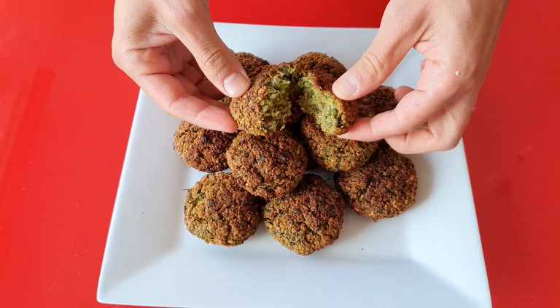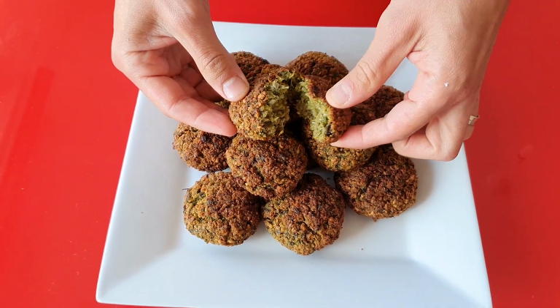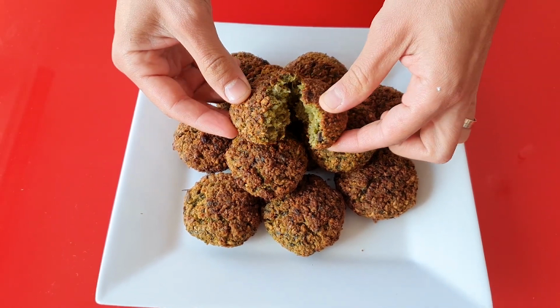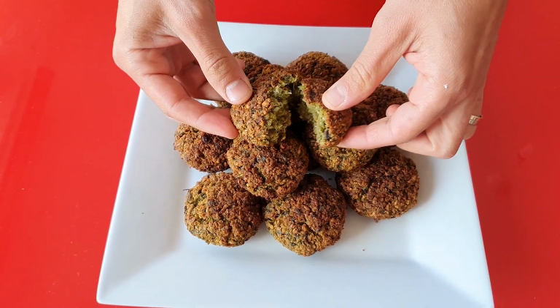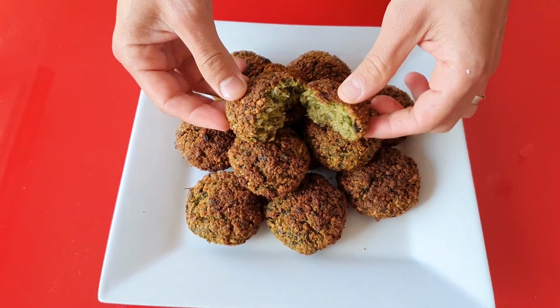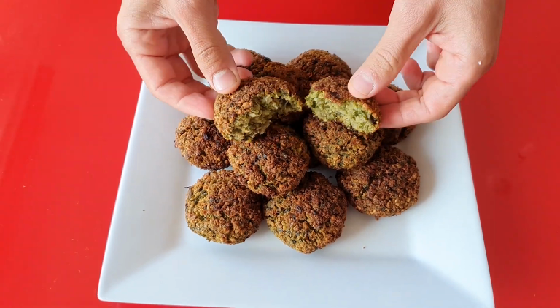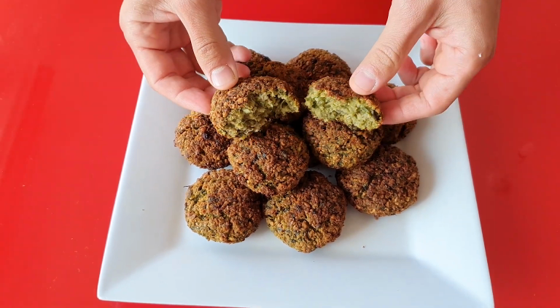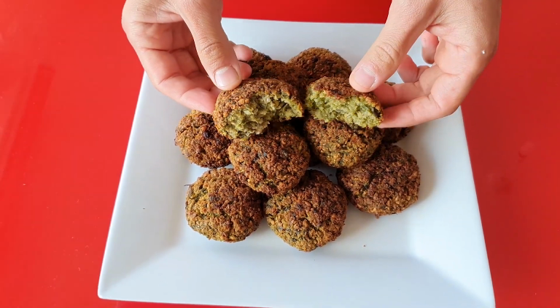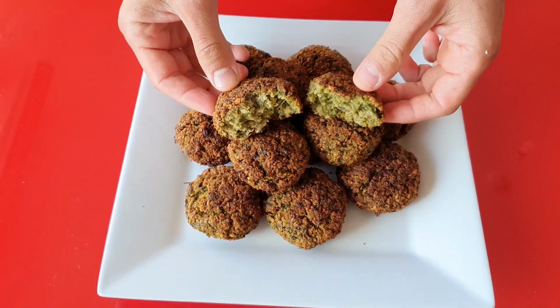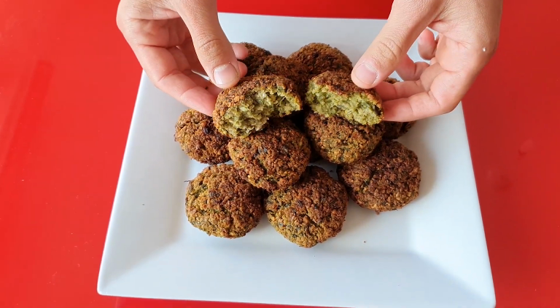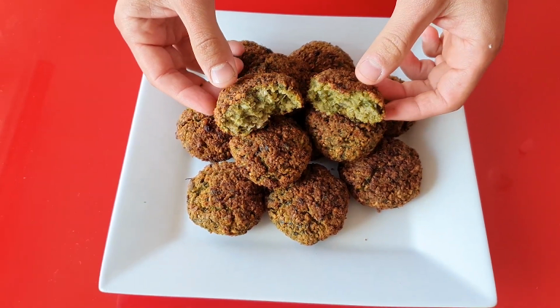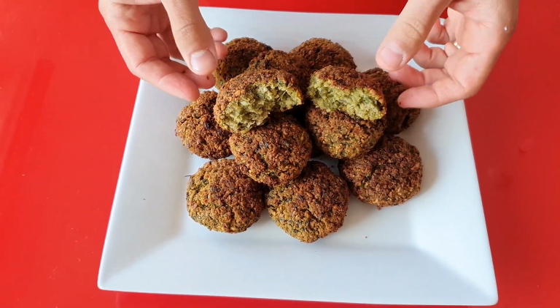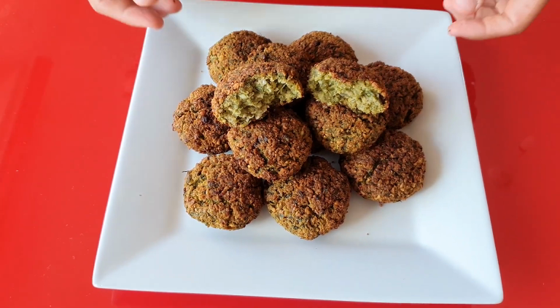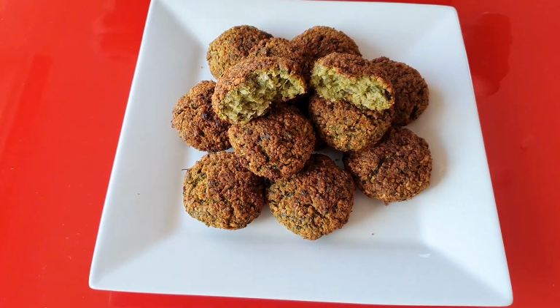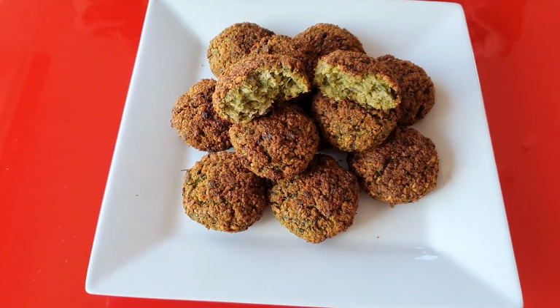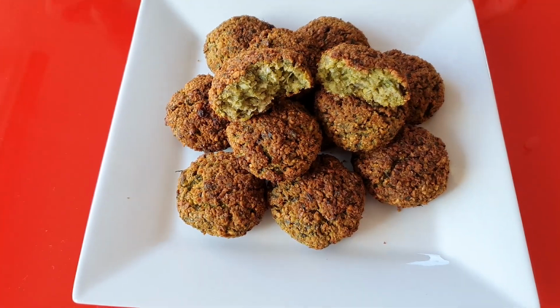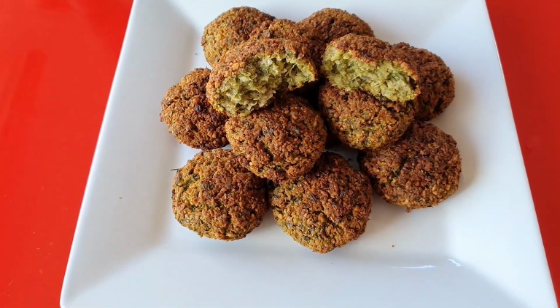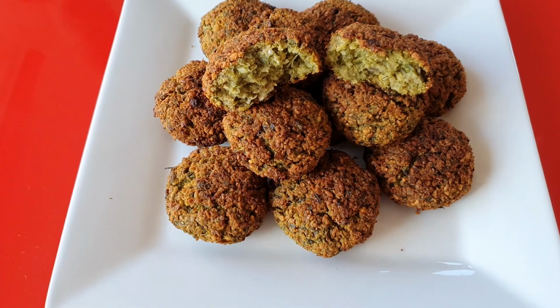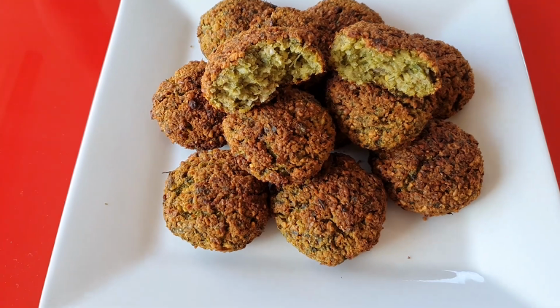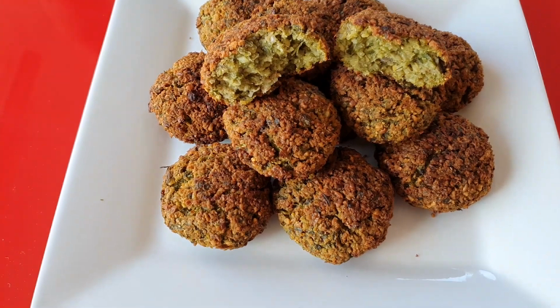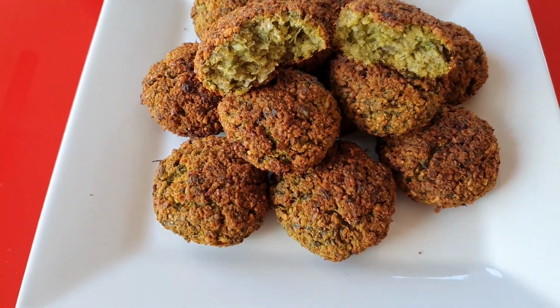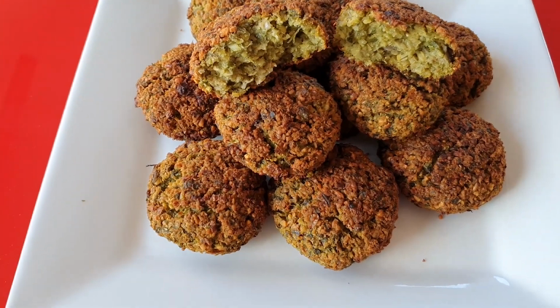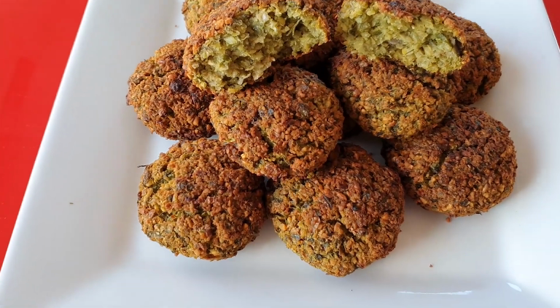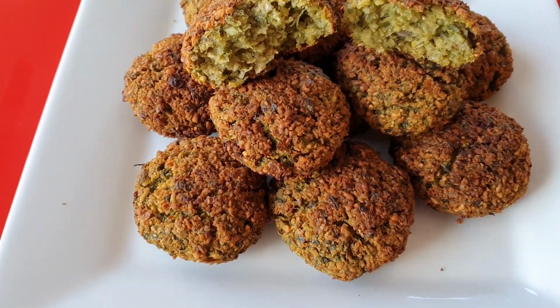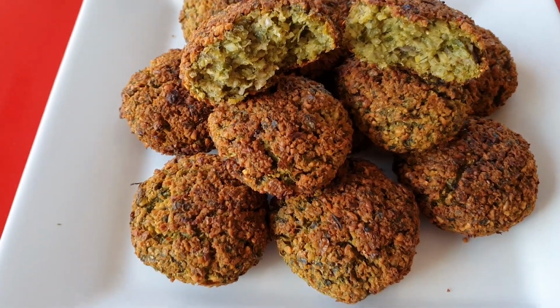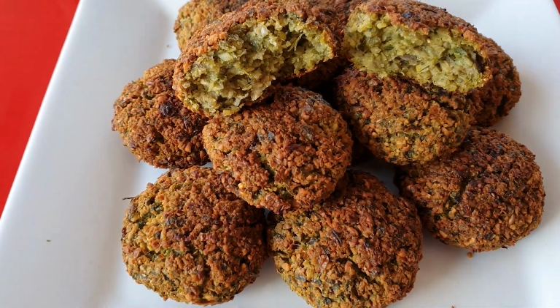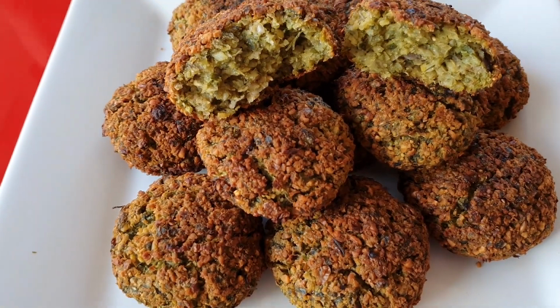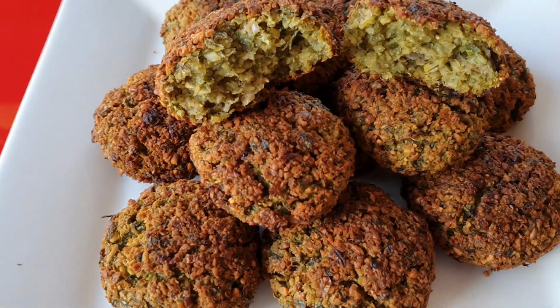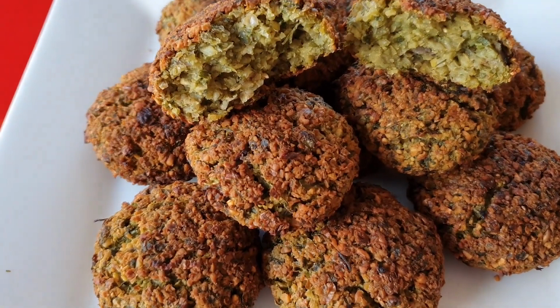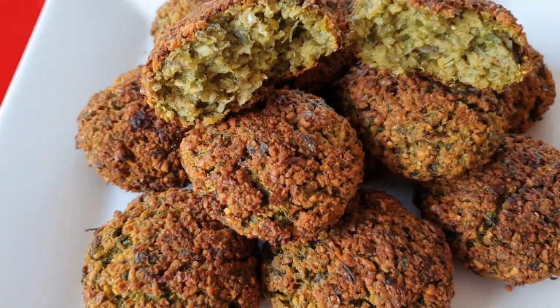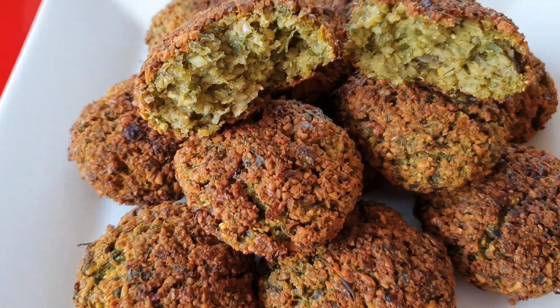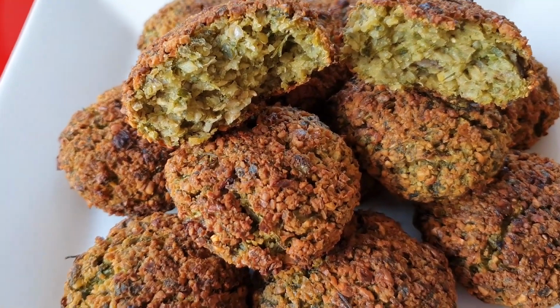Hi everyone and welcome back. My name is Claudio and today I'm going to show you how to make the healthiest falafel ever.